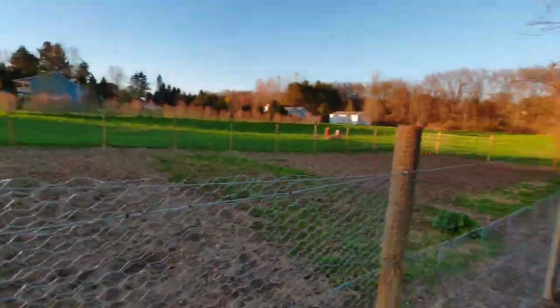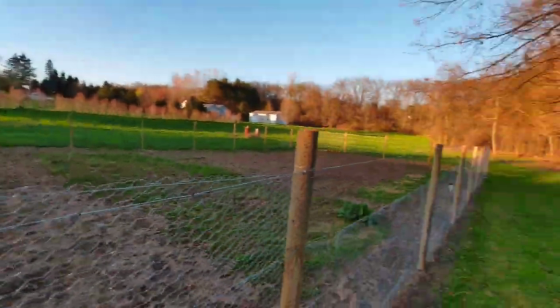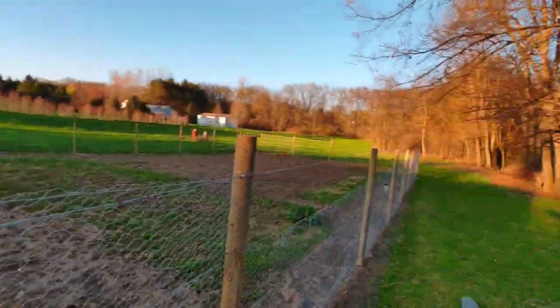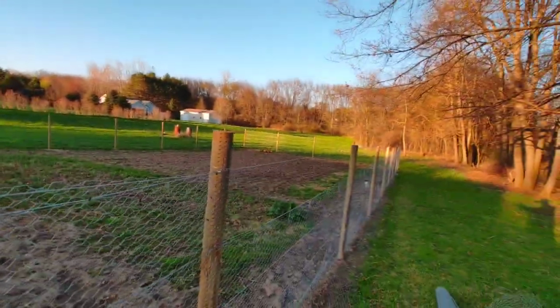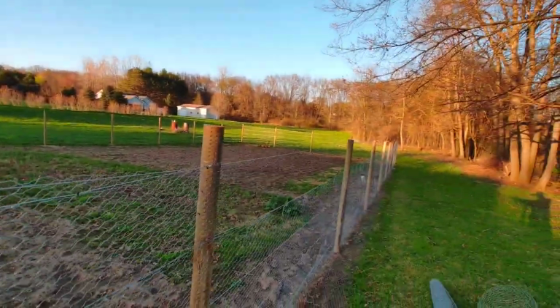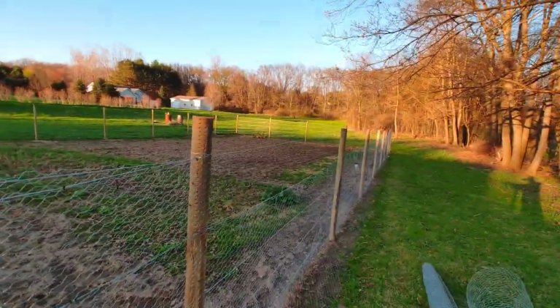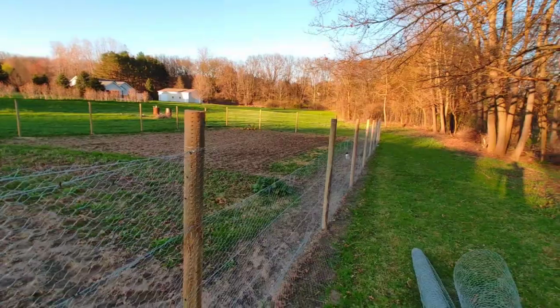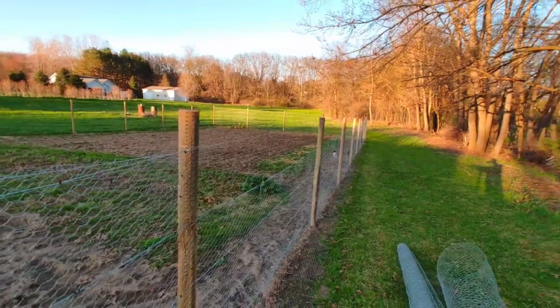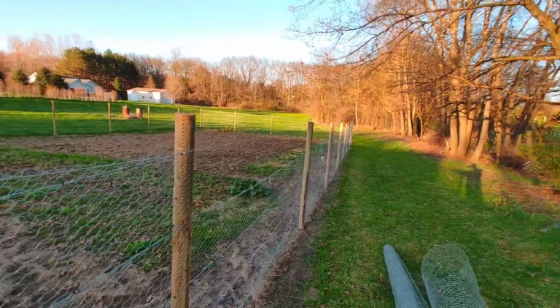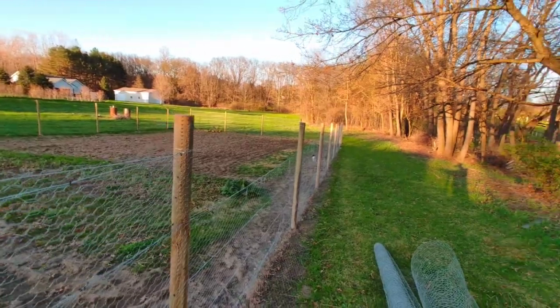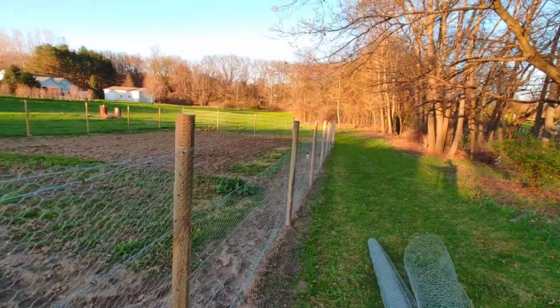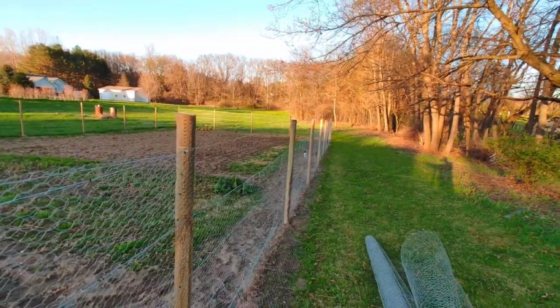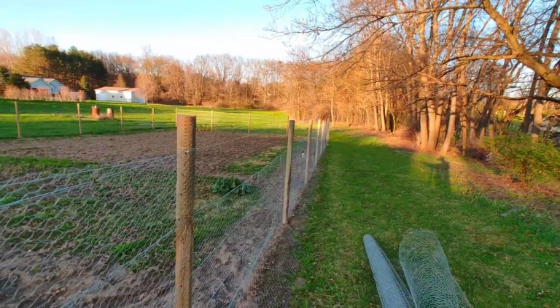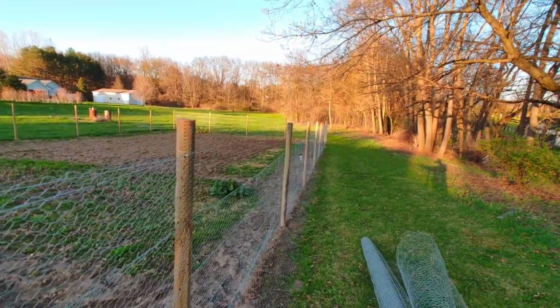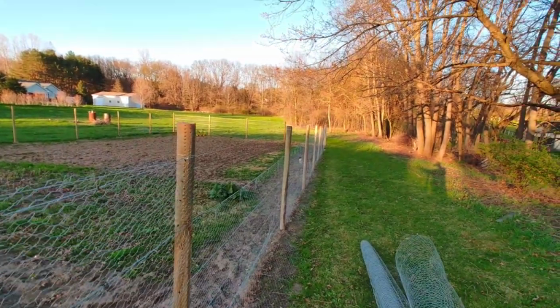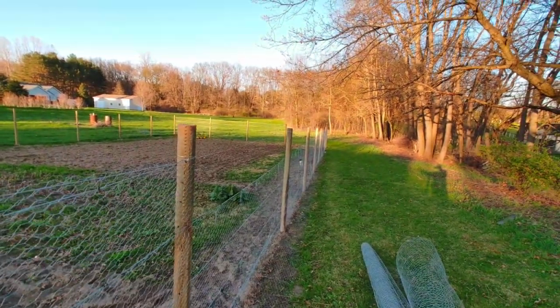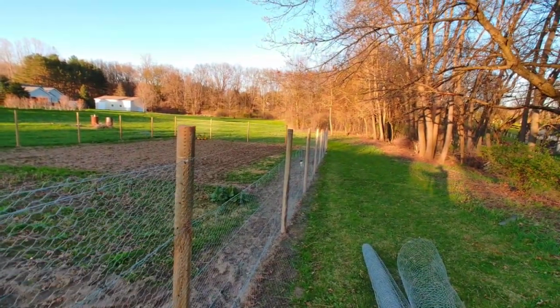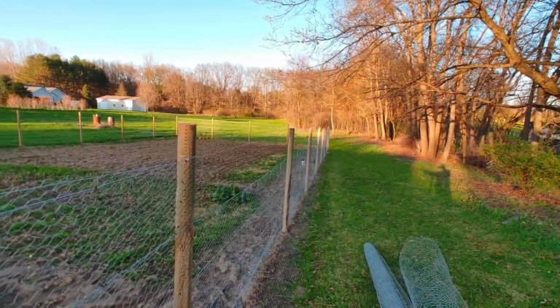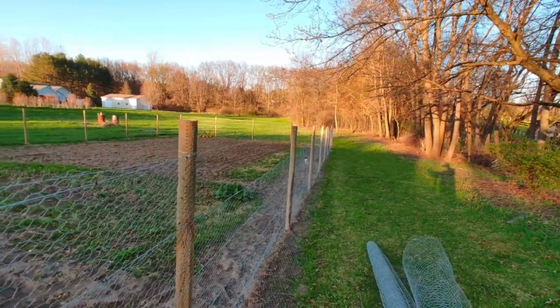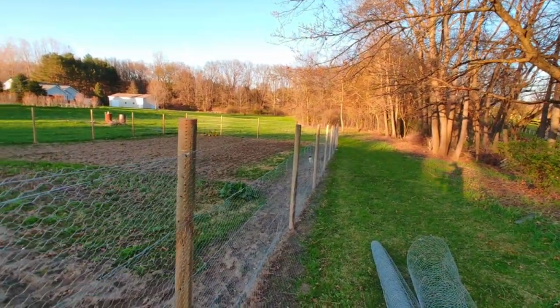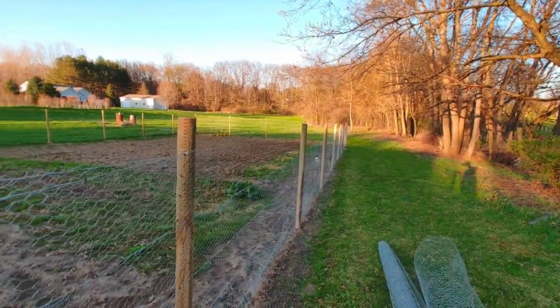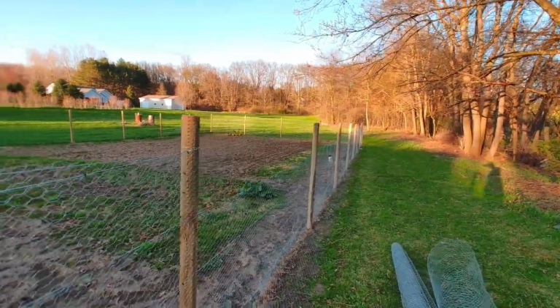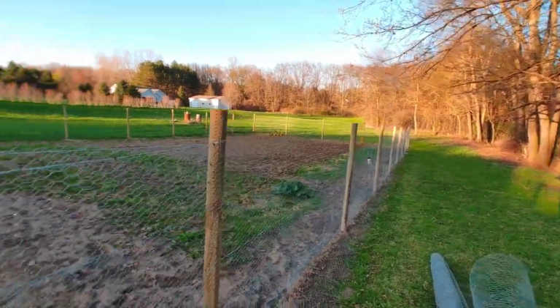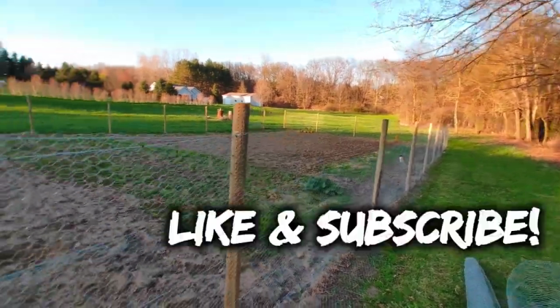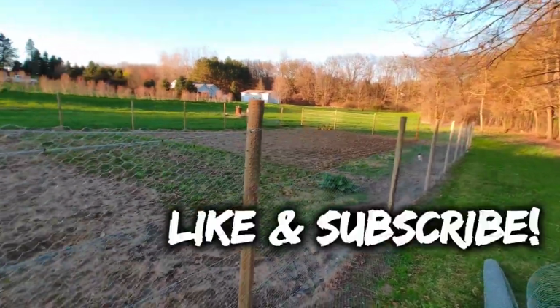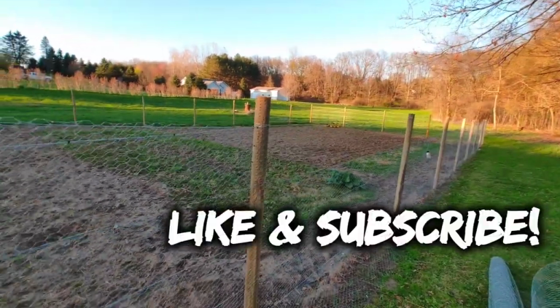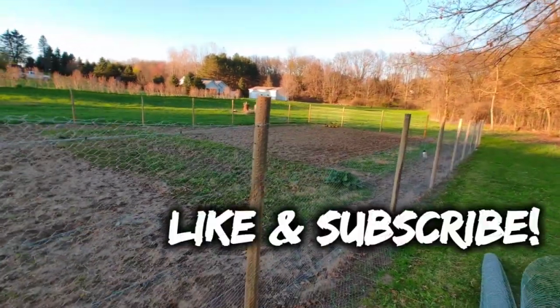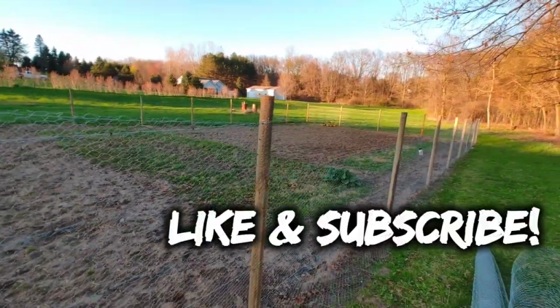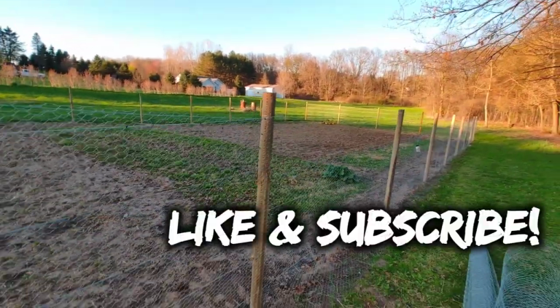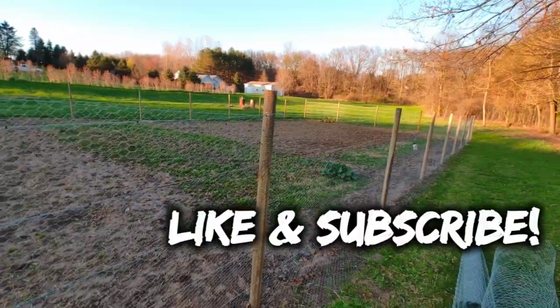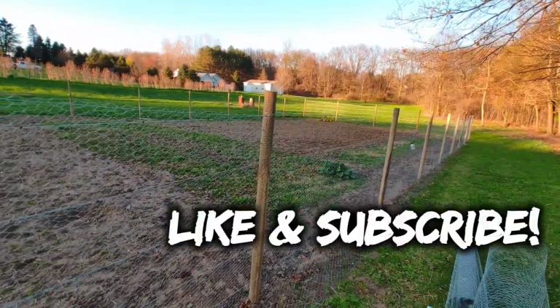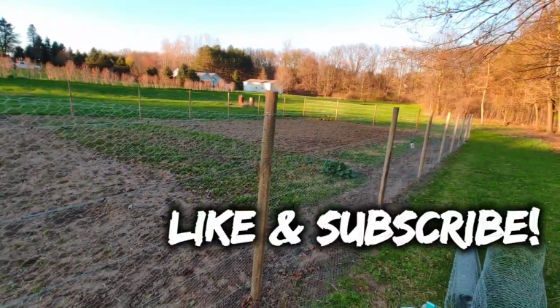I'm going to do this for the rest of the fence and we'll be done. Thanks for watching. Bye now.